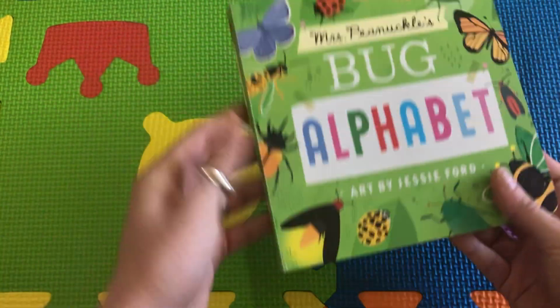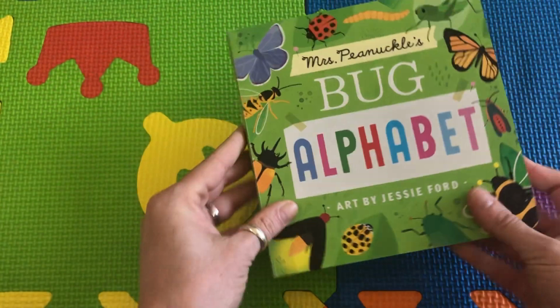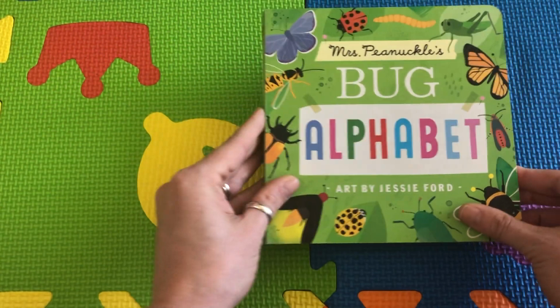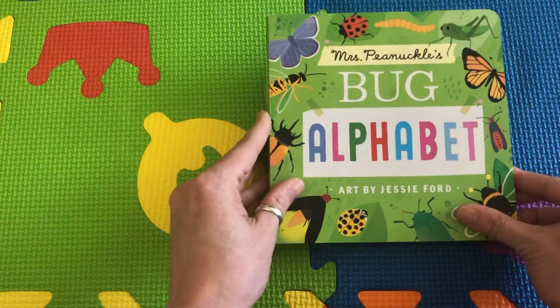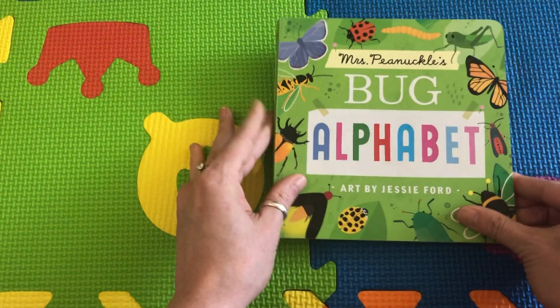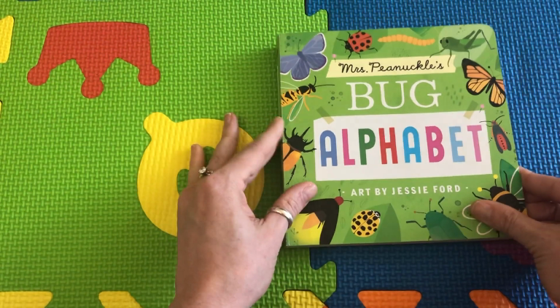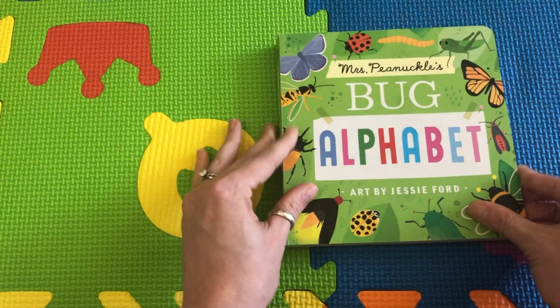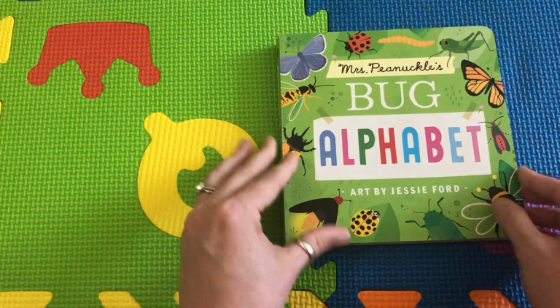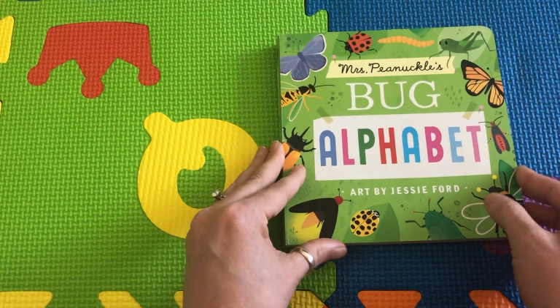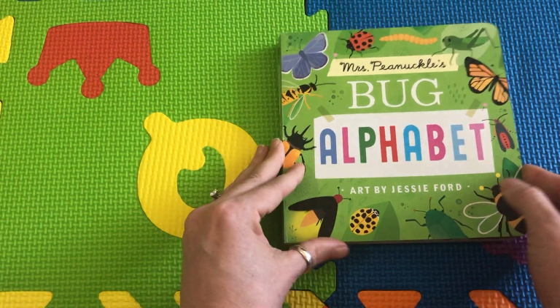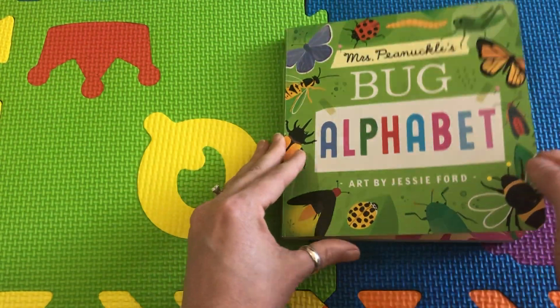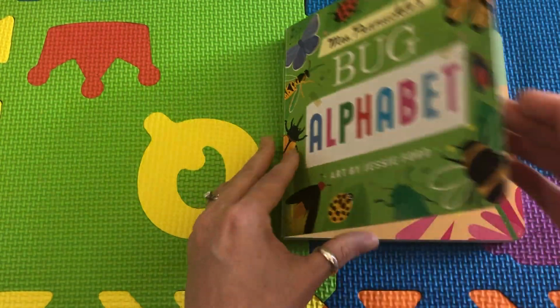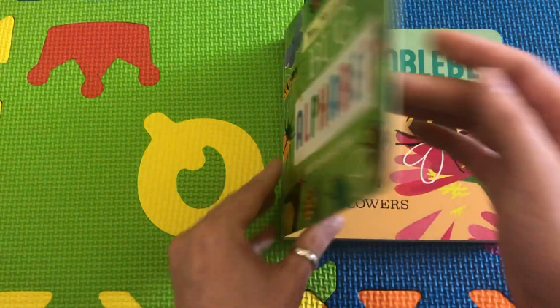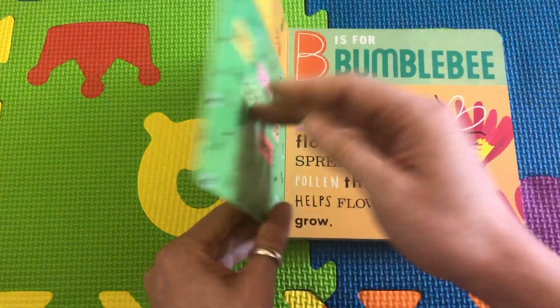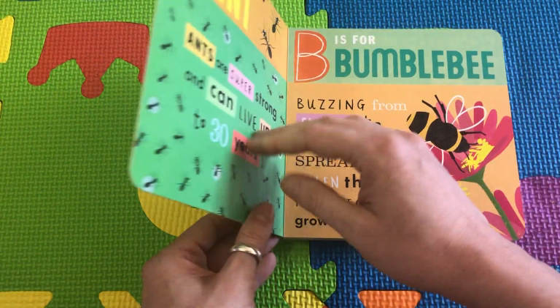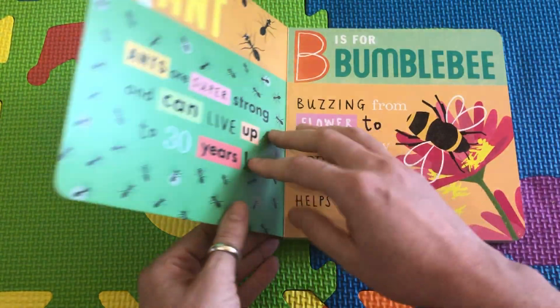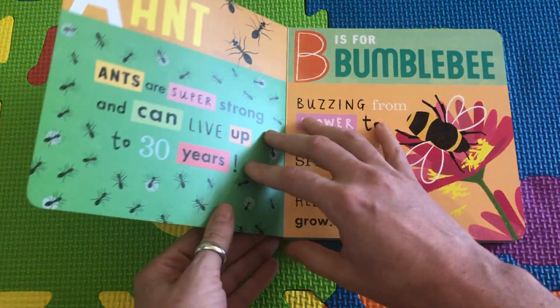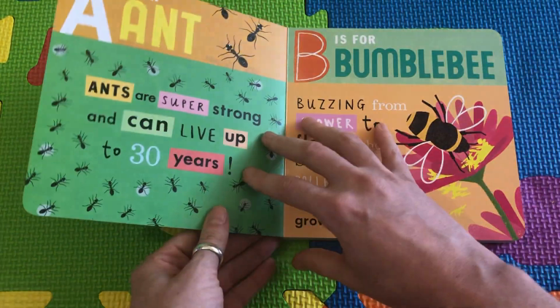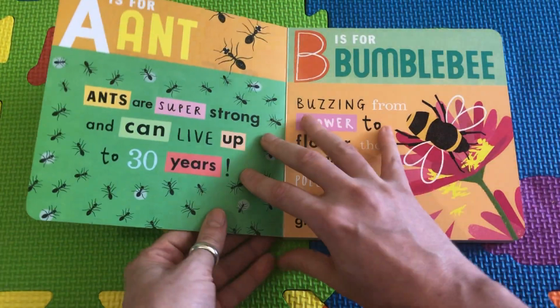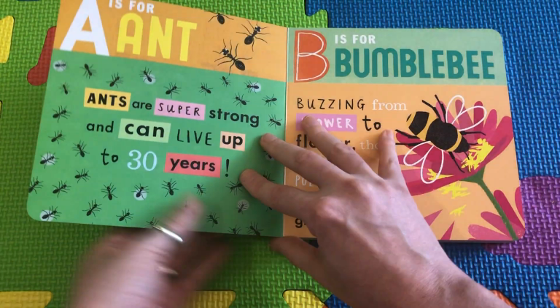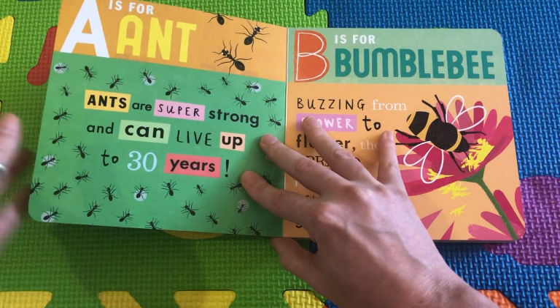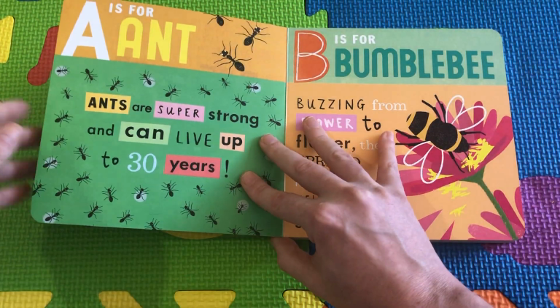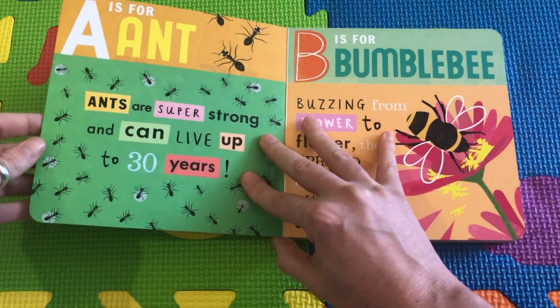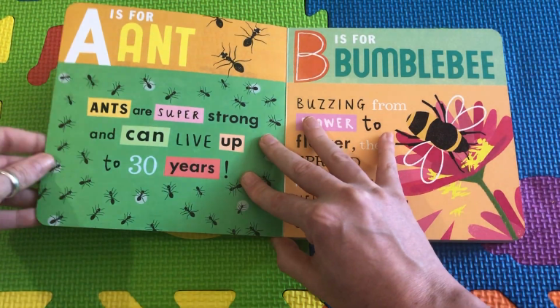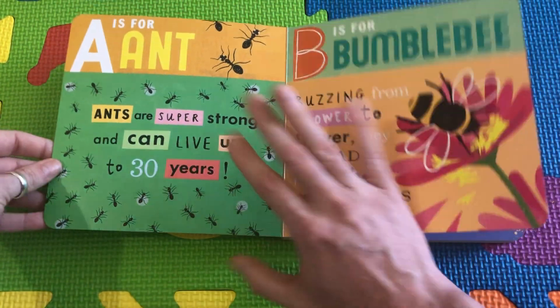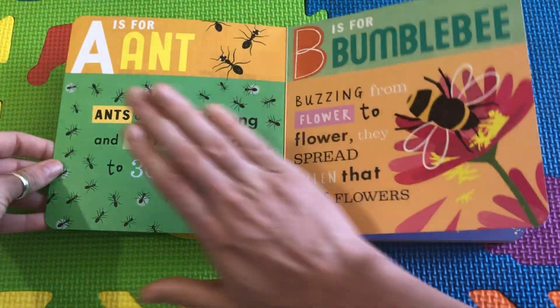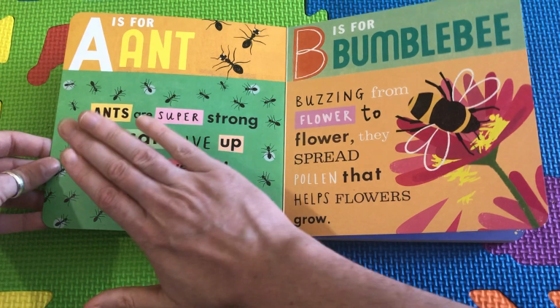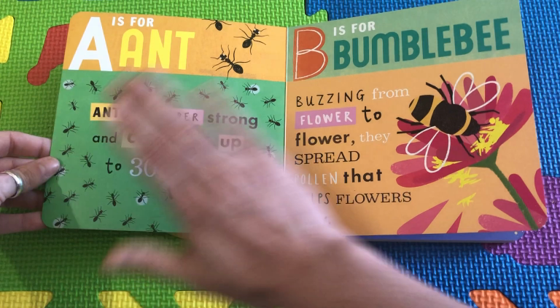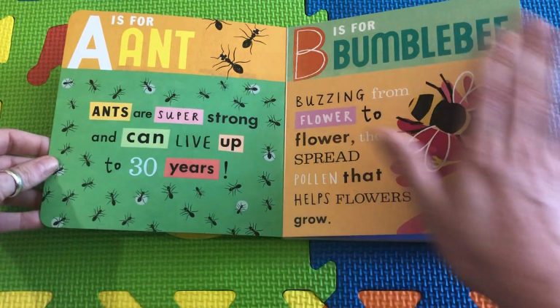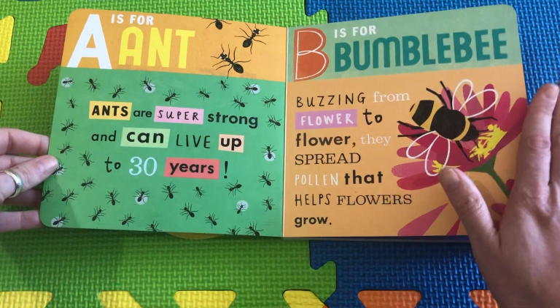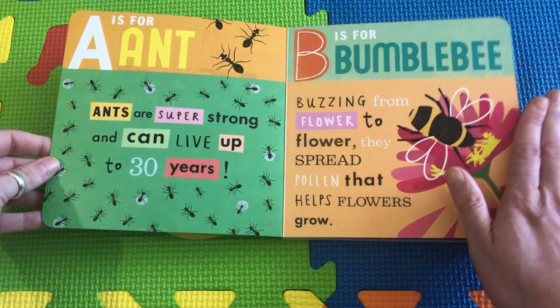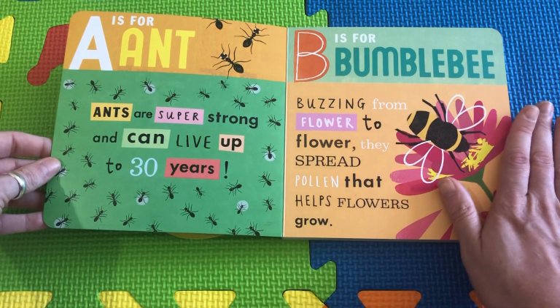When we read the book, we turn the pages gently and slowly from front to back.